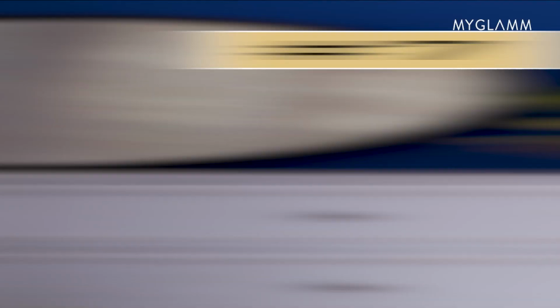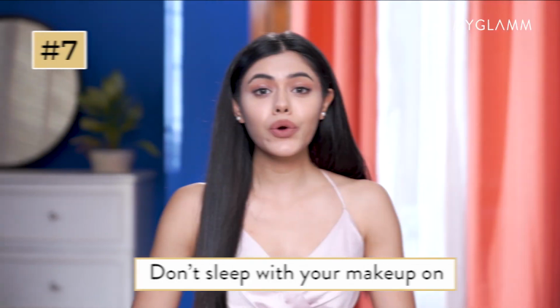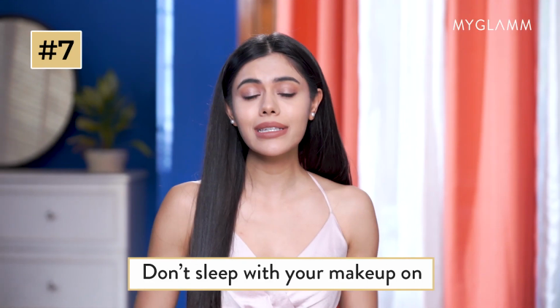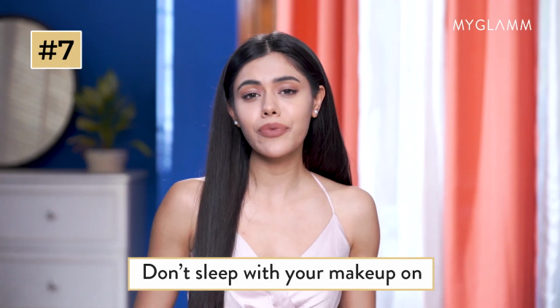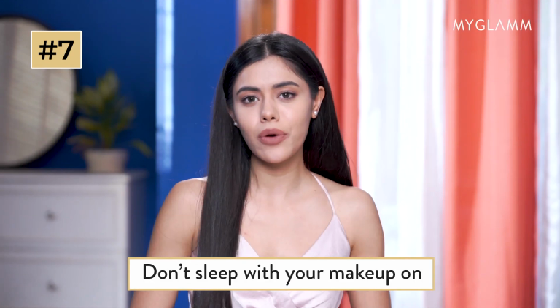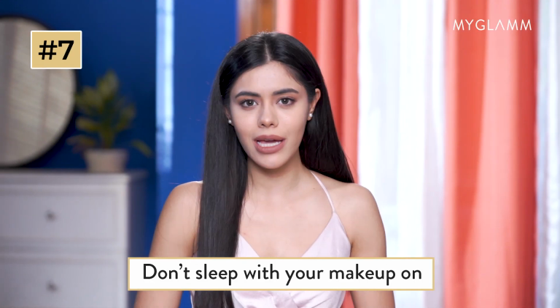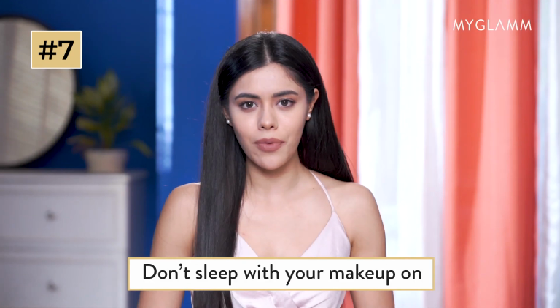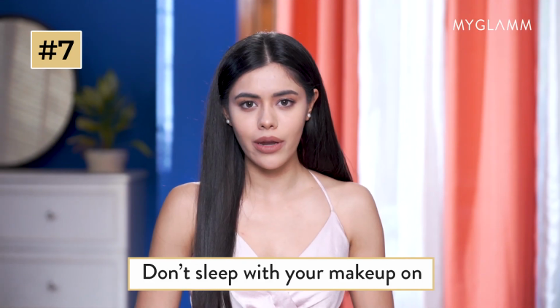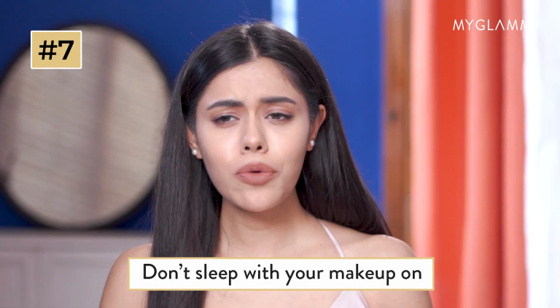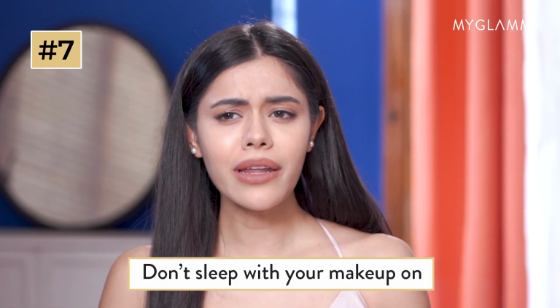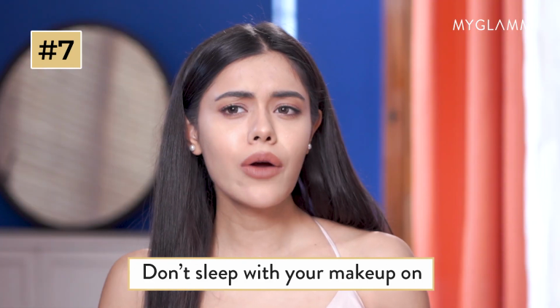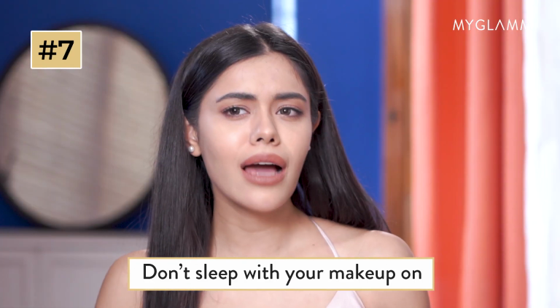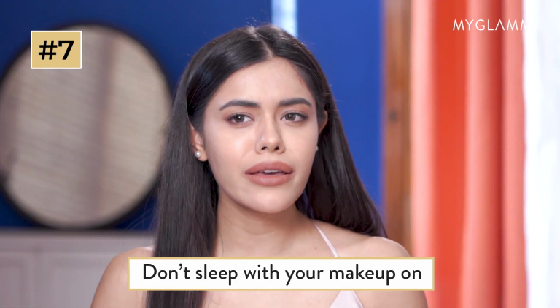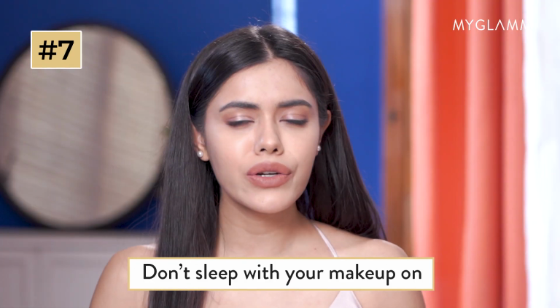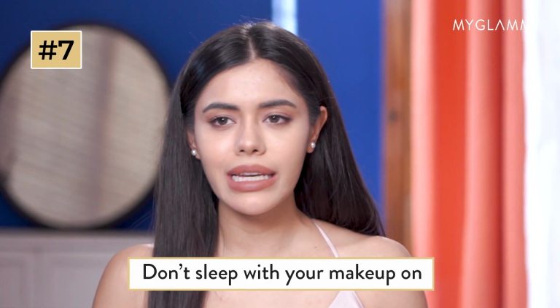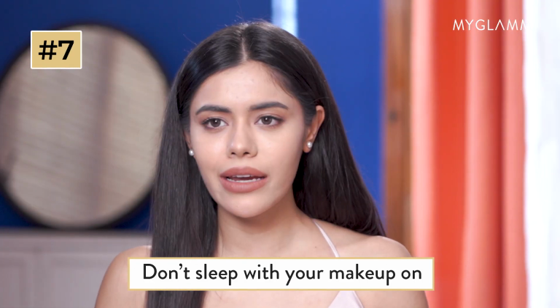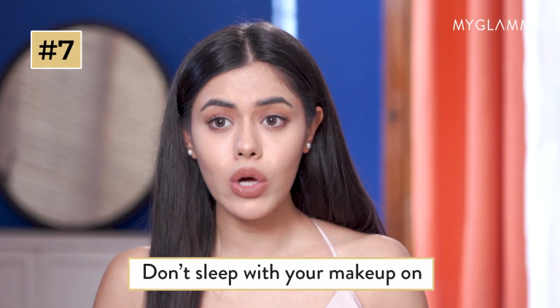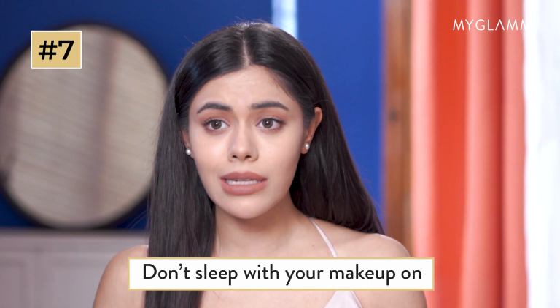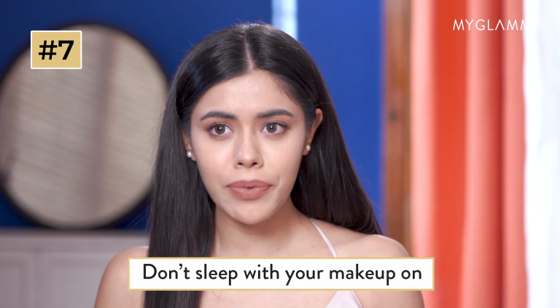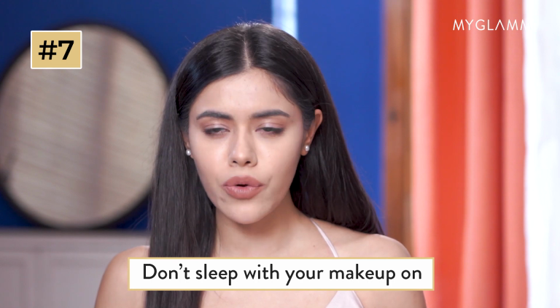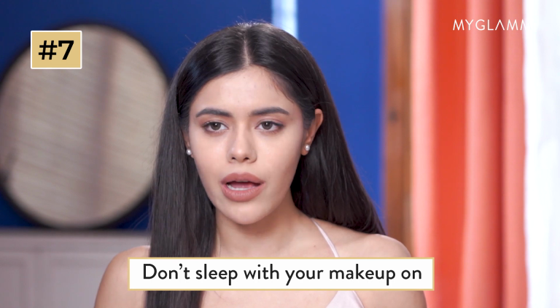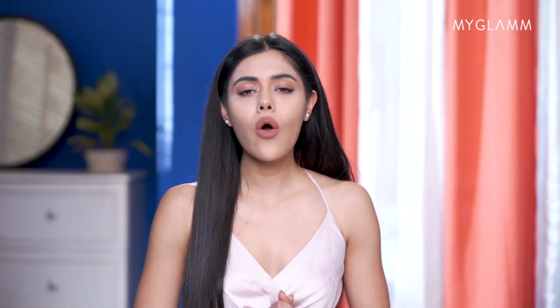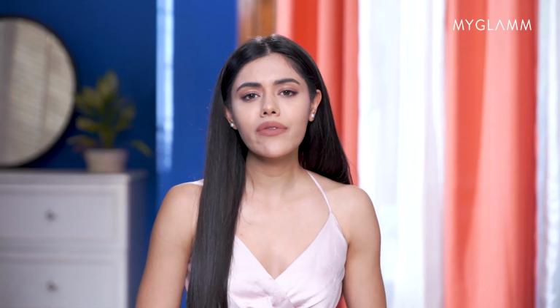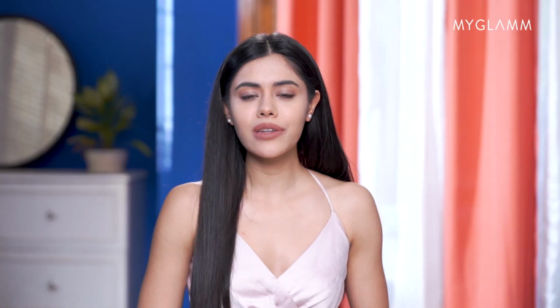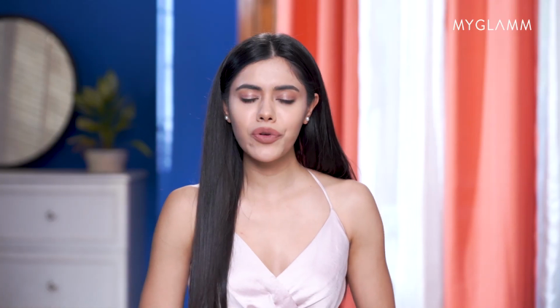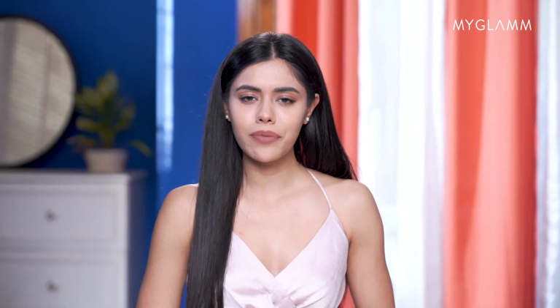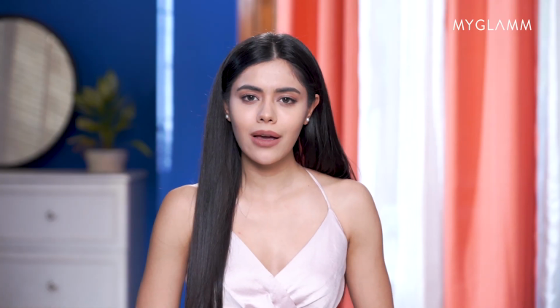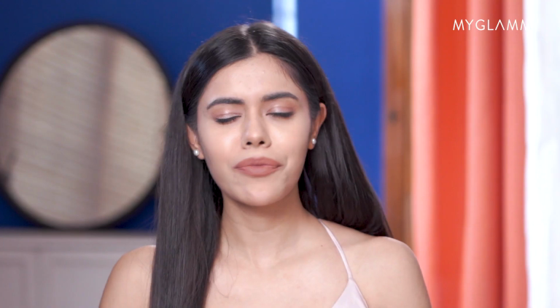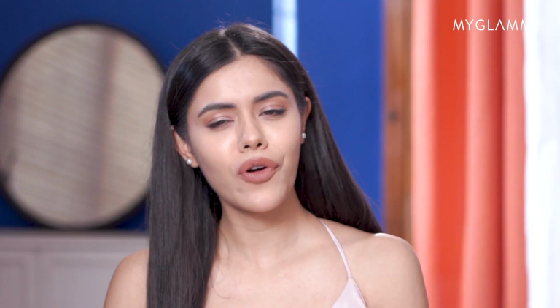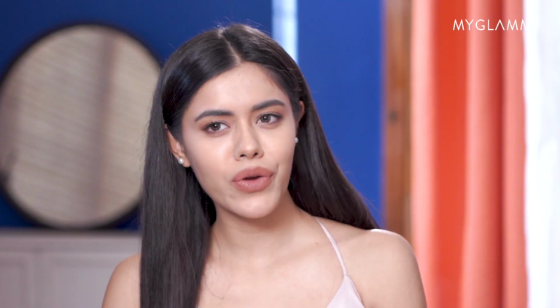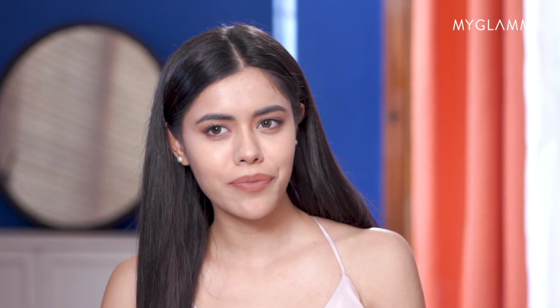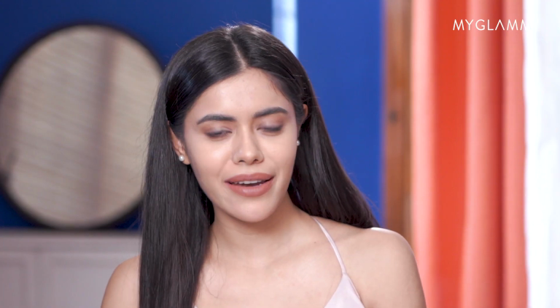Don't sleep with your makeup on. No matter how tired, late, or sleepy you are, always remove your makeup before going to bed.